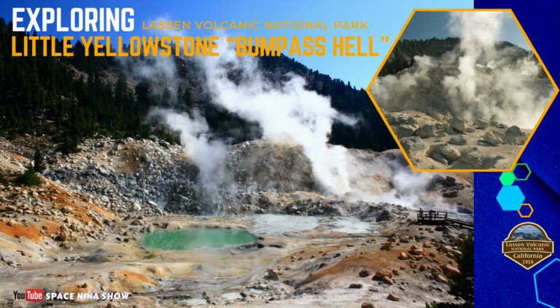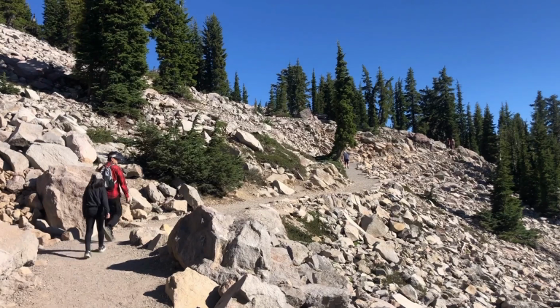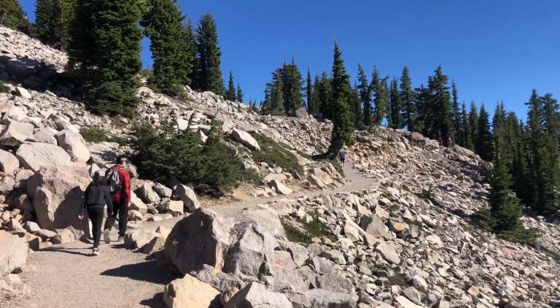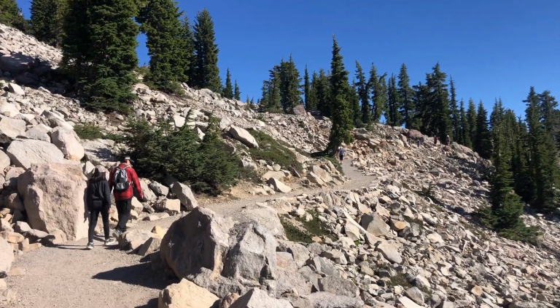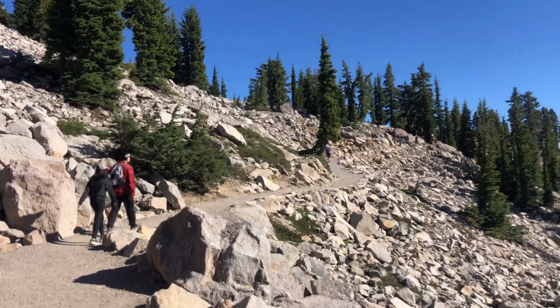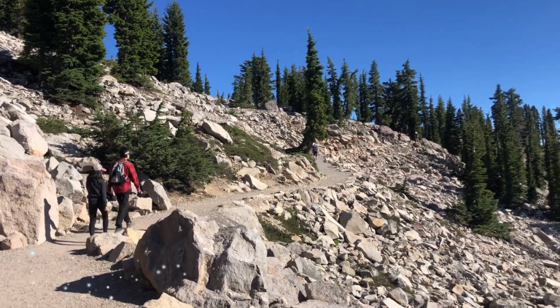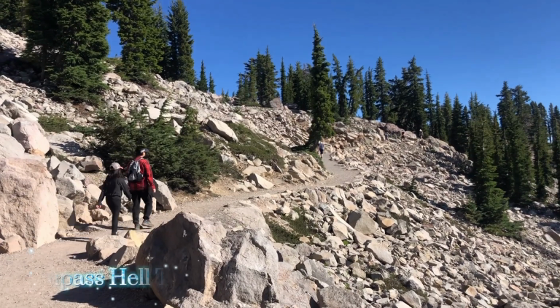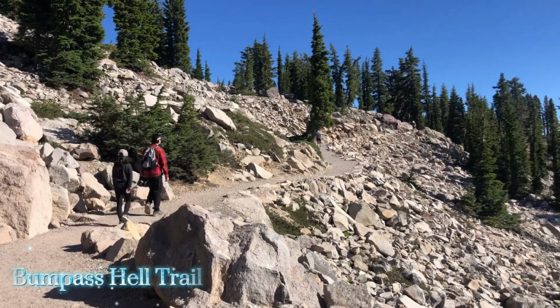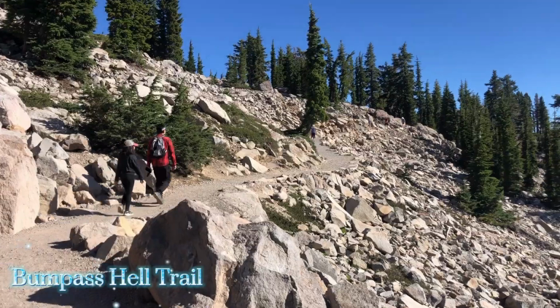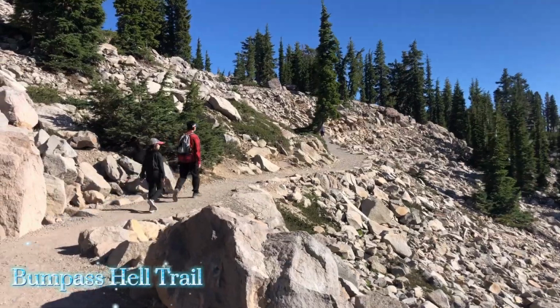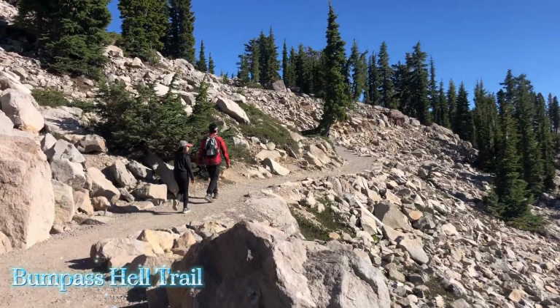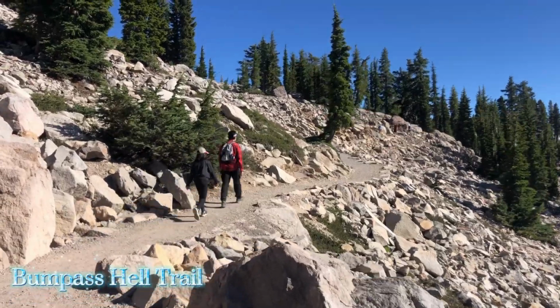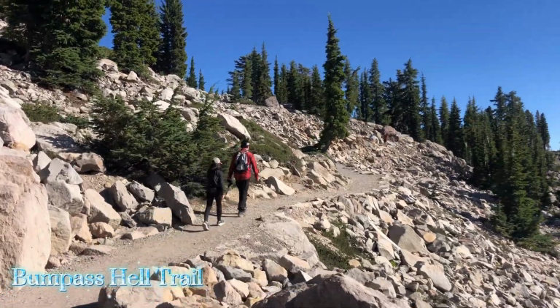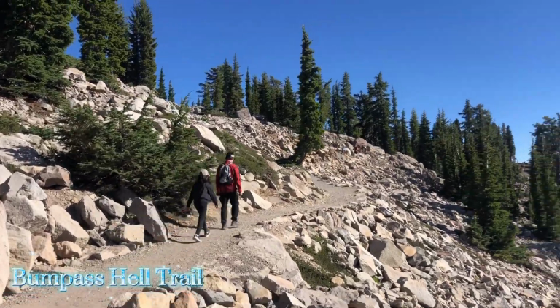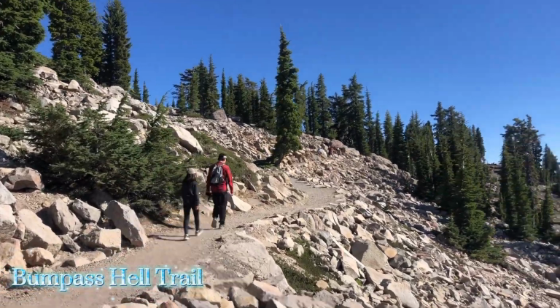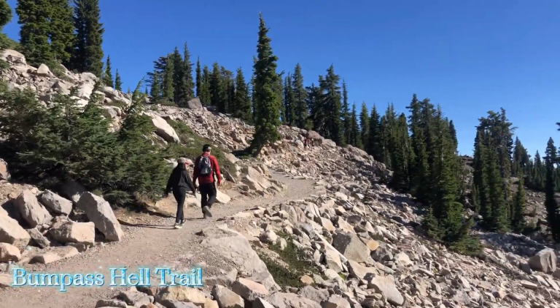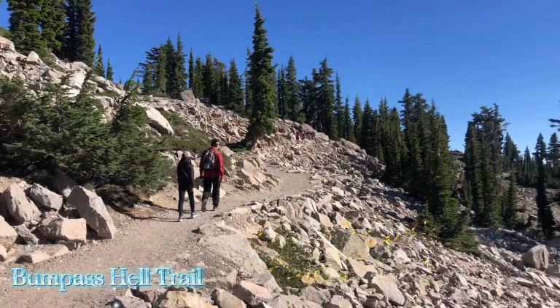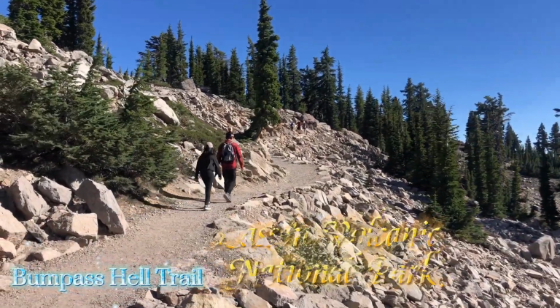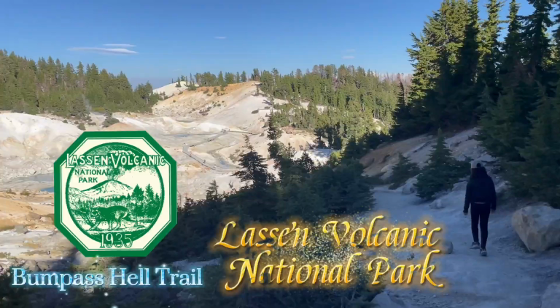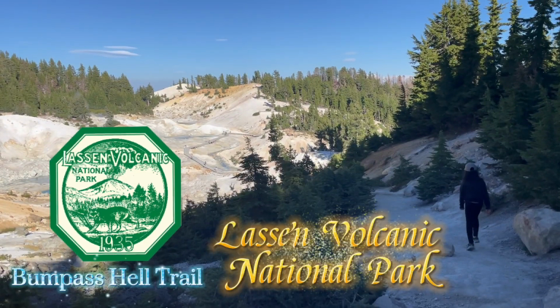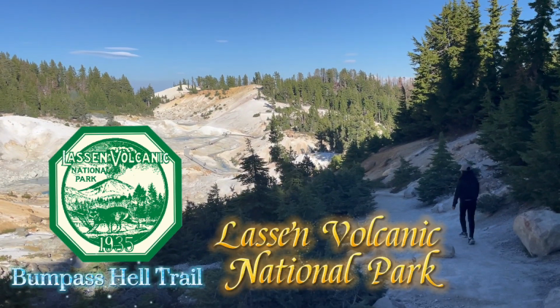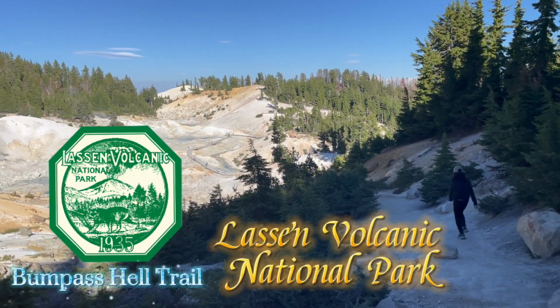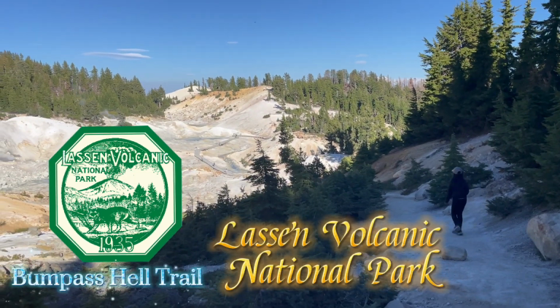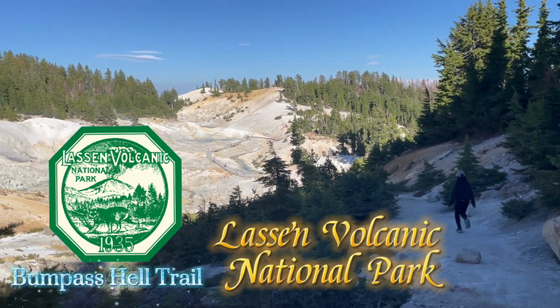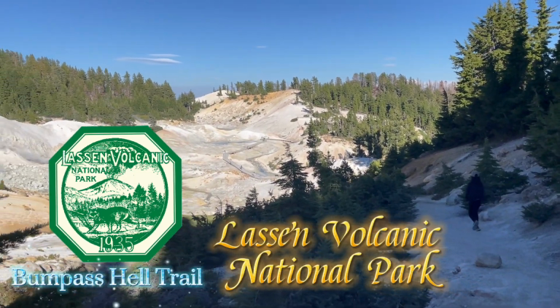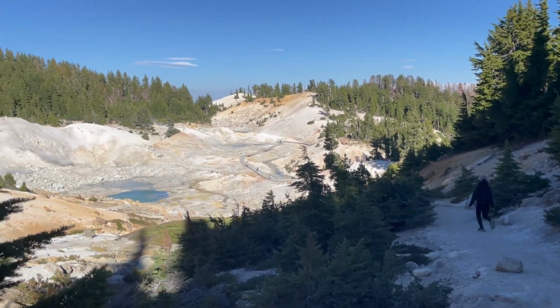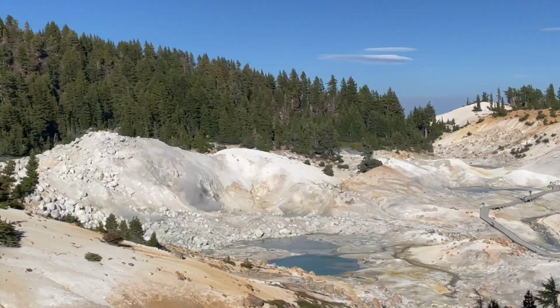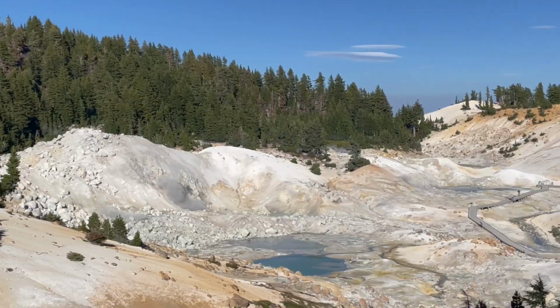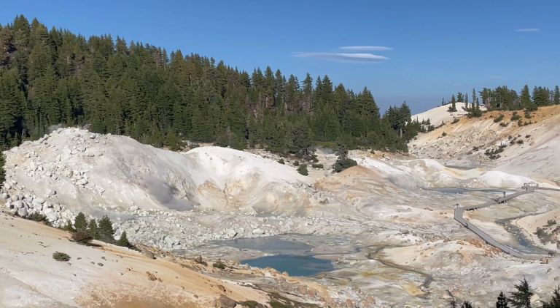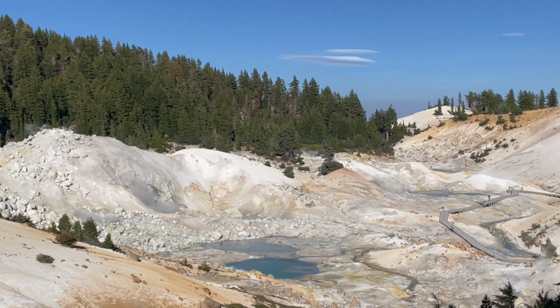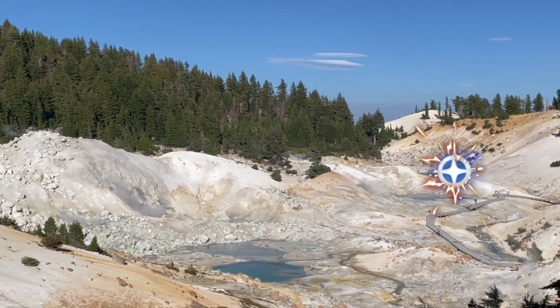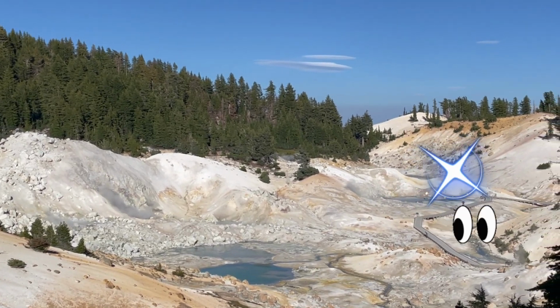We're at the Bumpus Hell Trail in Lassen Volcanic National Park. It's an amazing place — see for yourself!